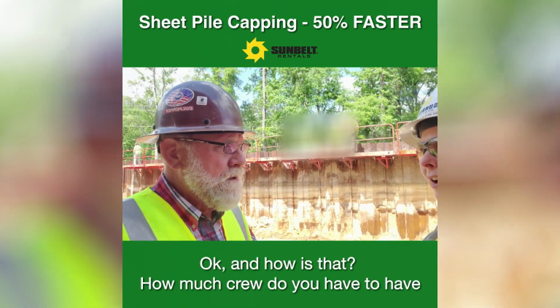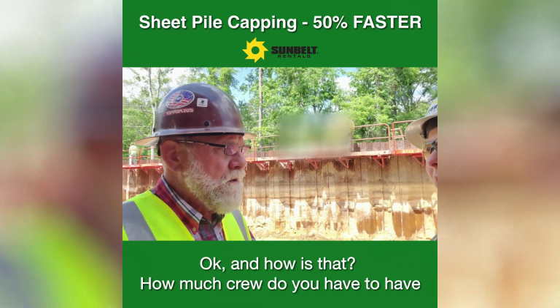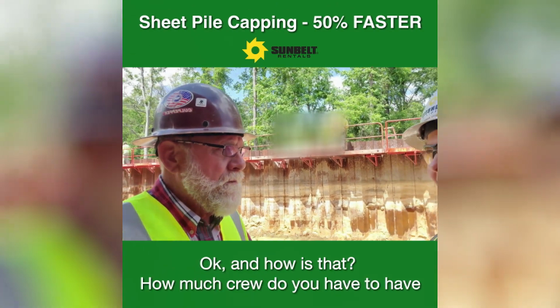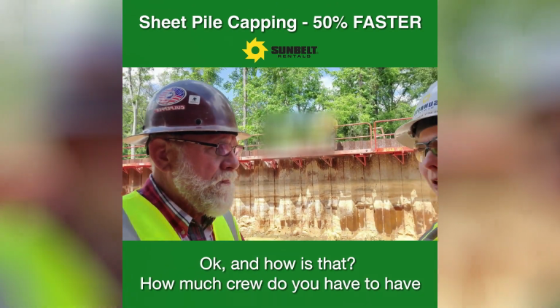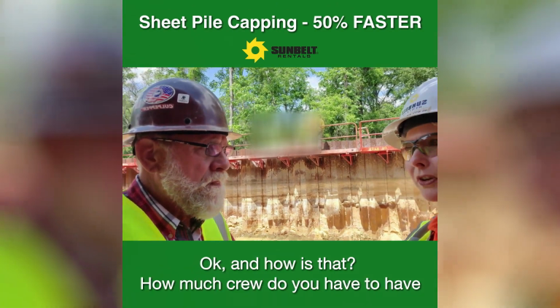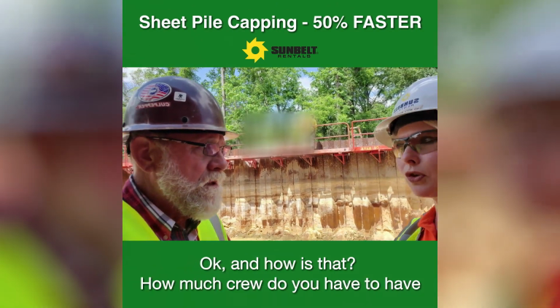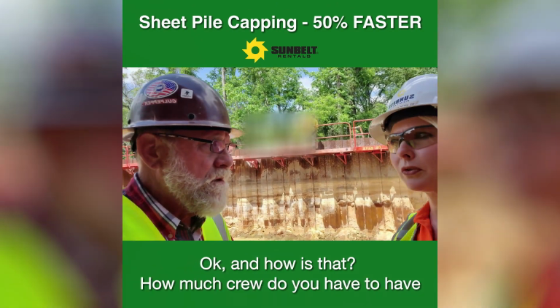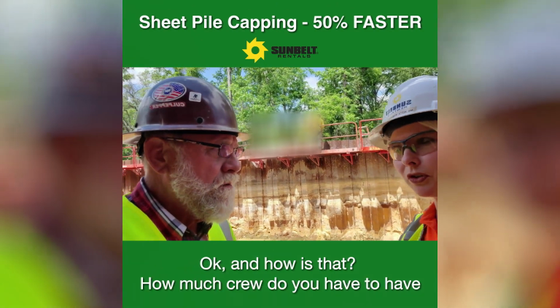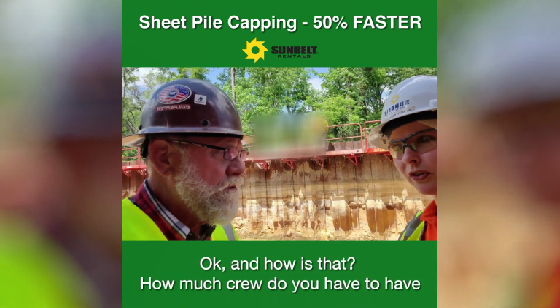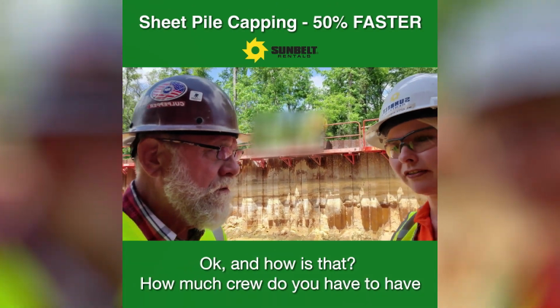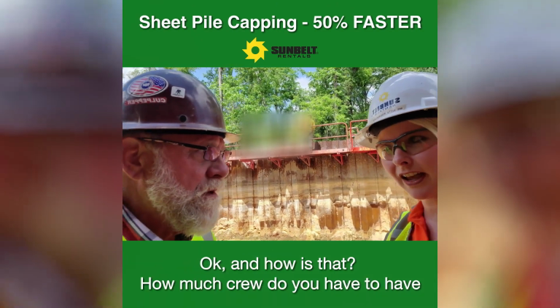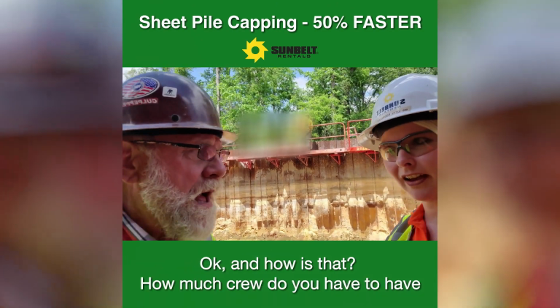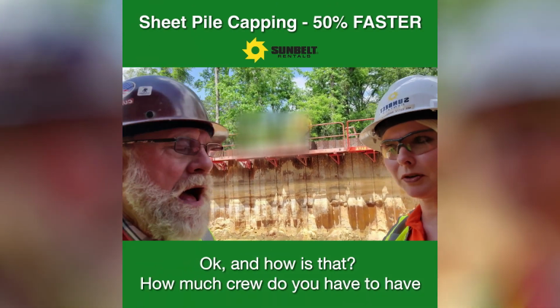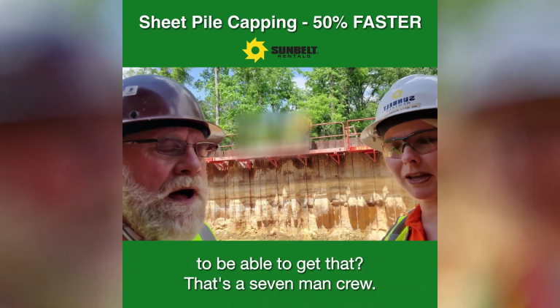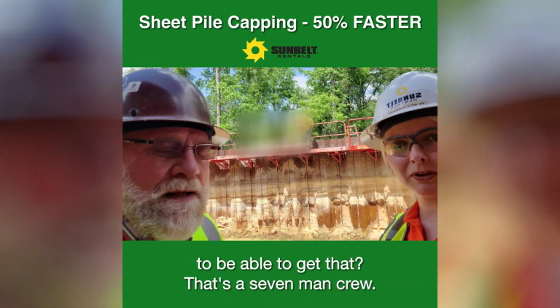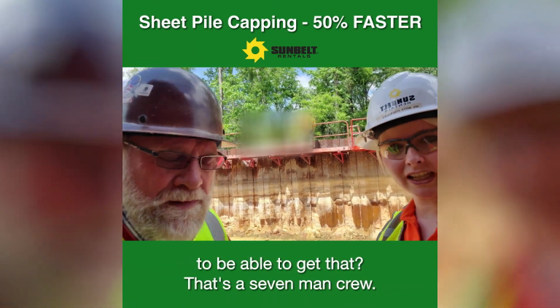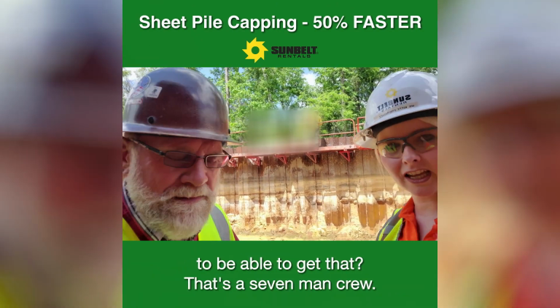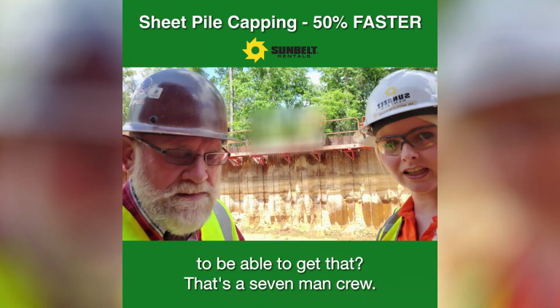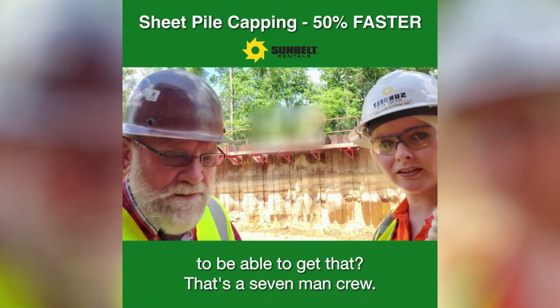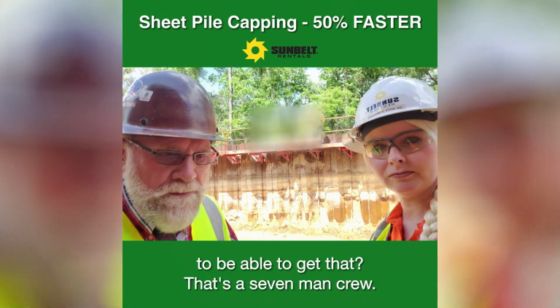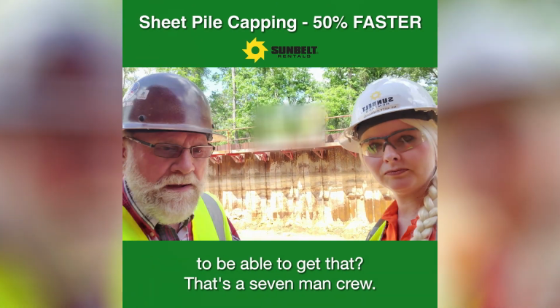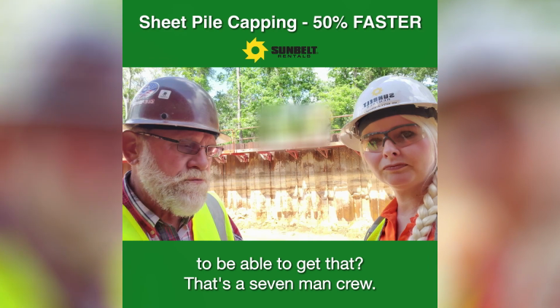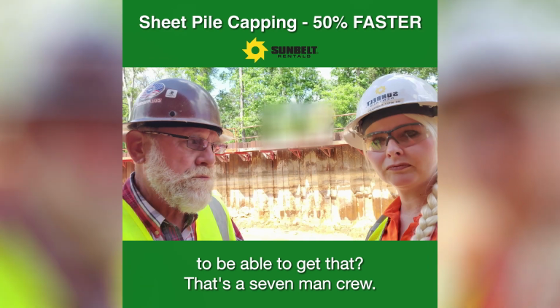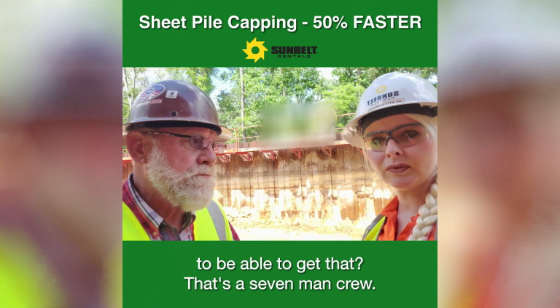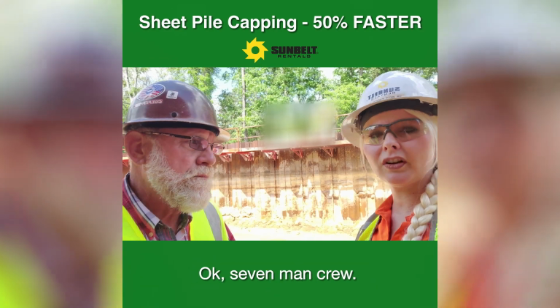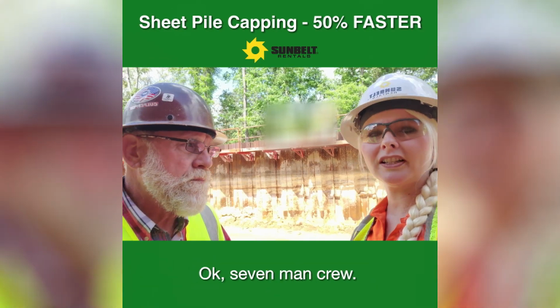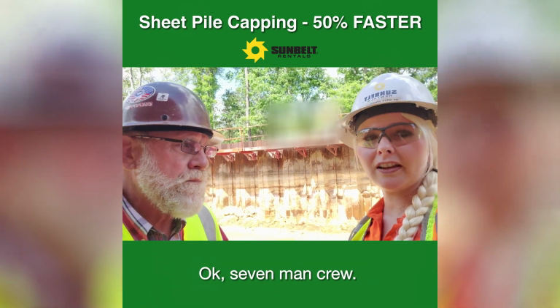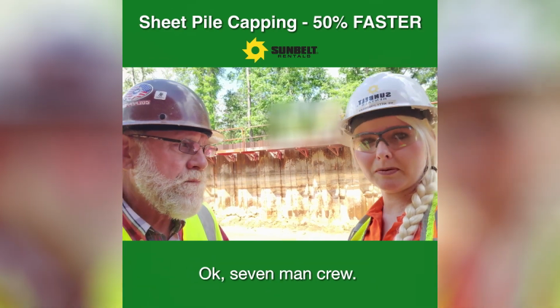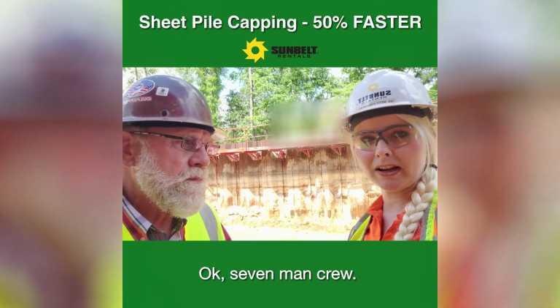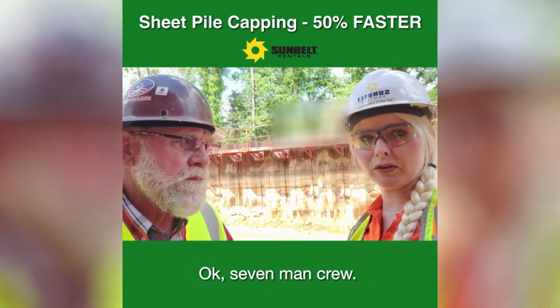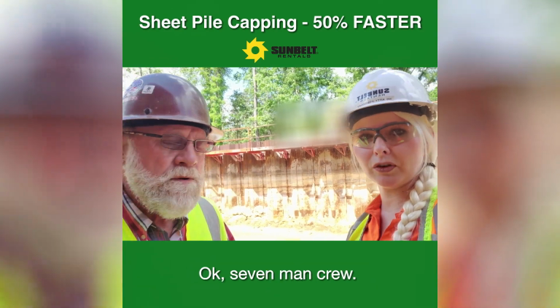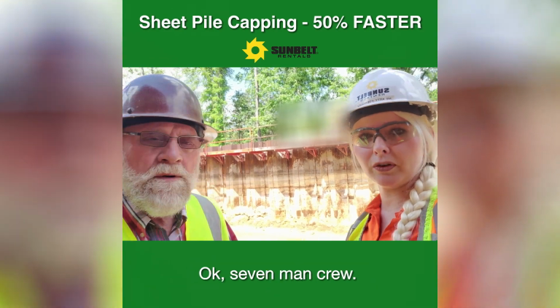How much crew do you have to have to be able to get that done? Seven man crew.